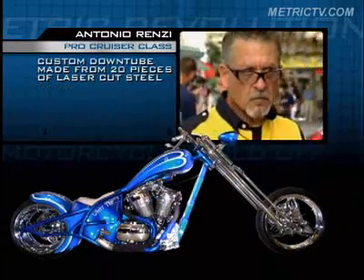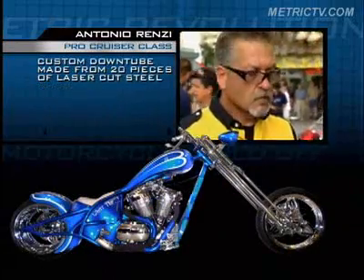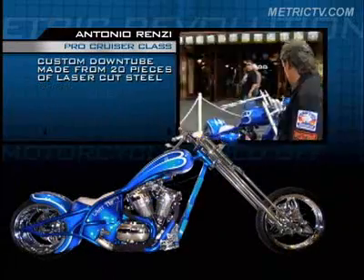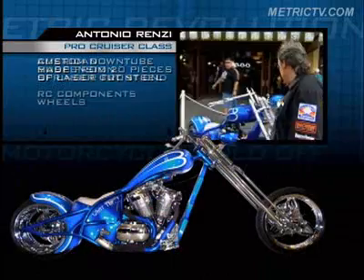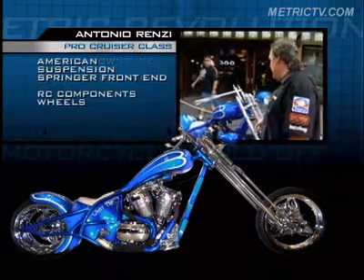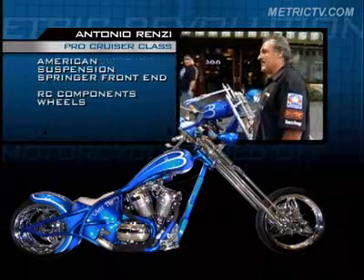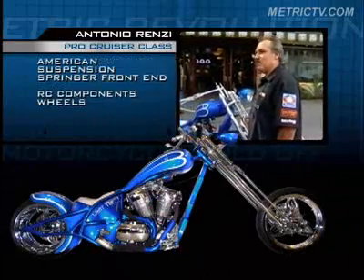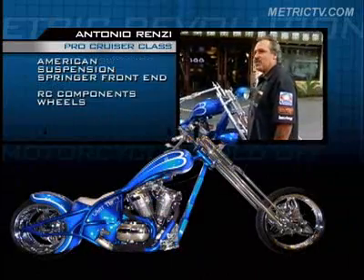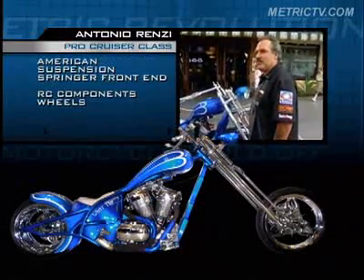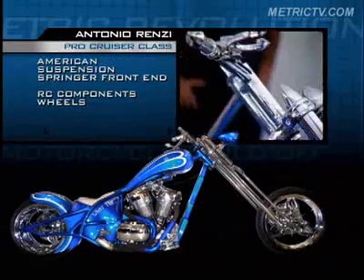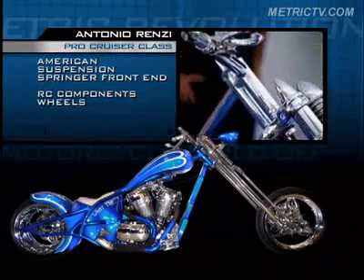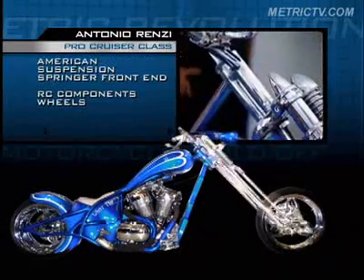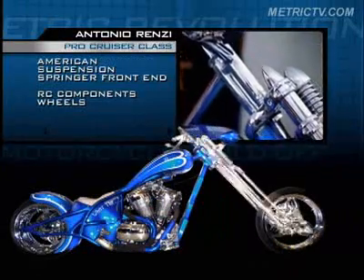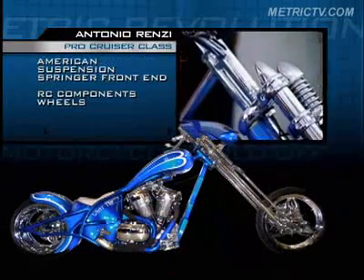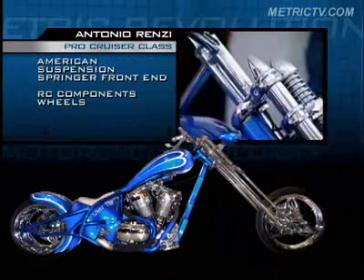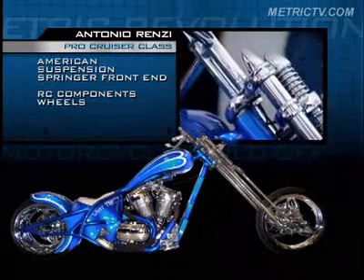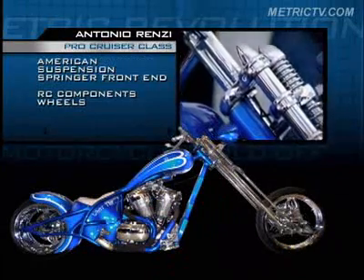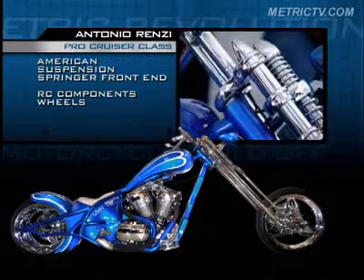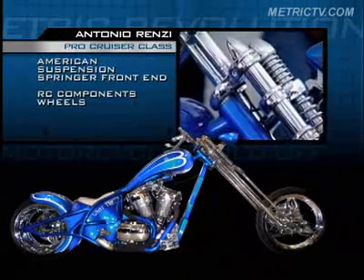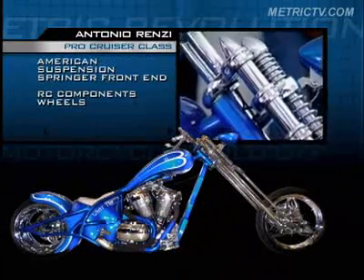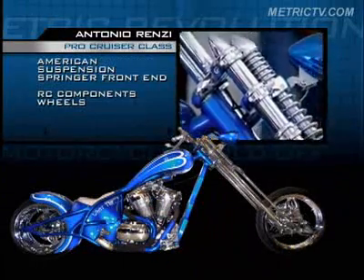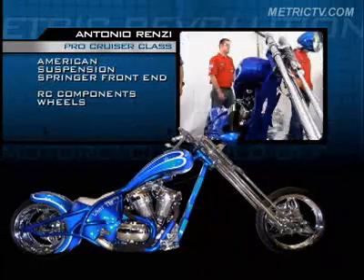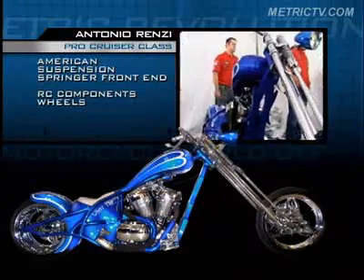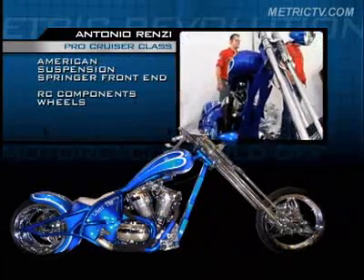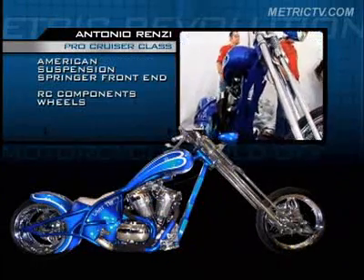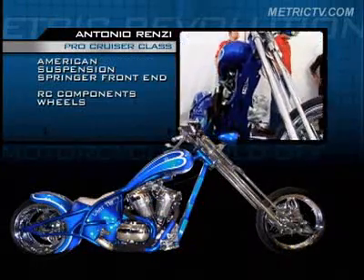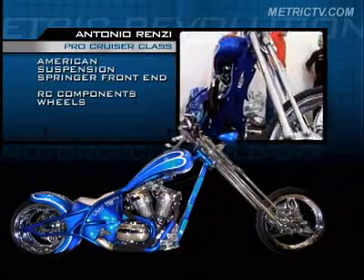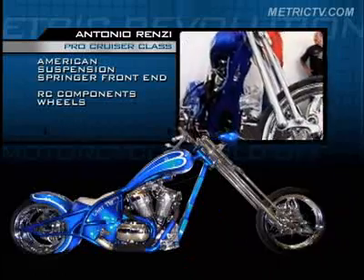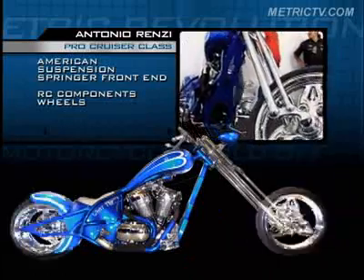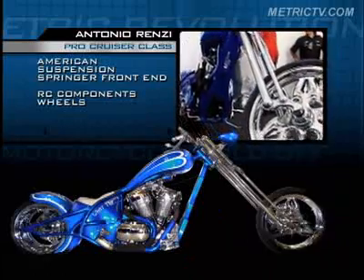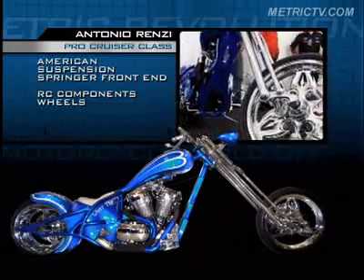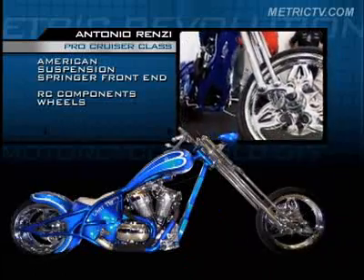We use an American suspension front end. Very nice design to it. RC component wheel — I like the style.